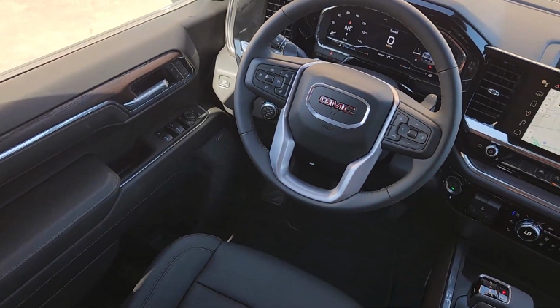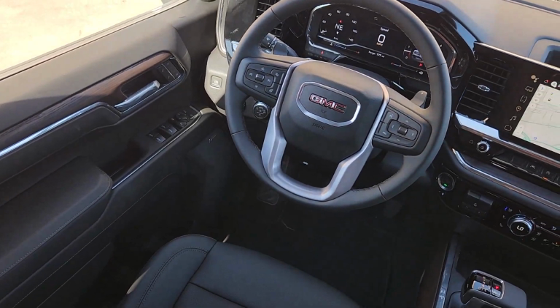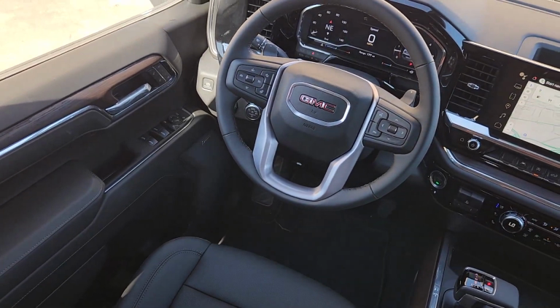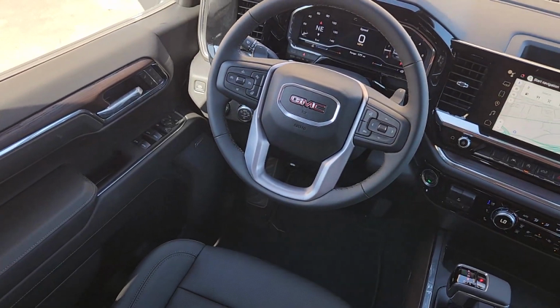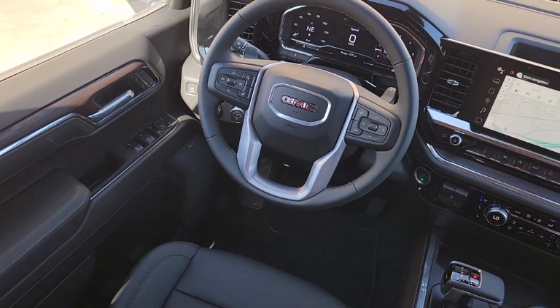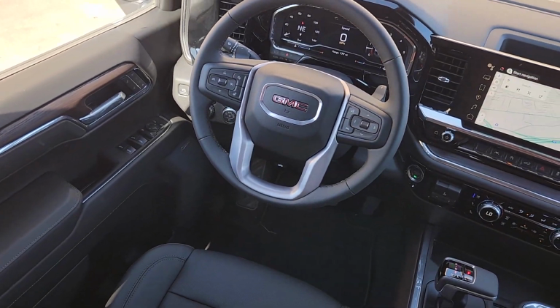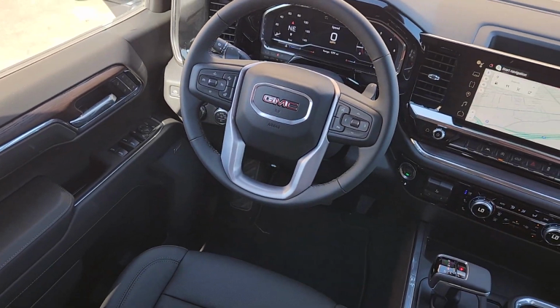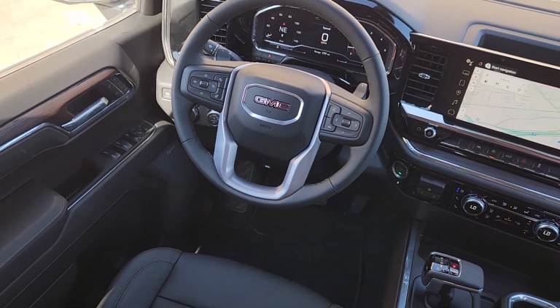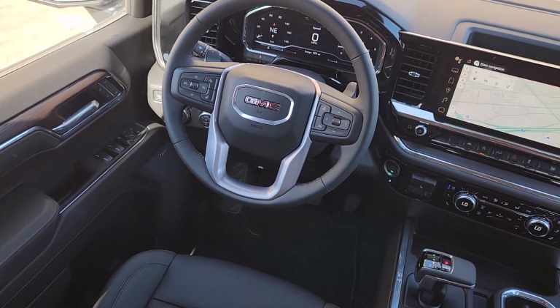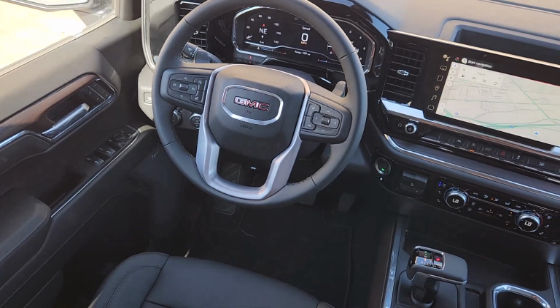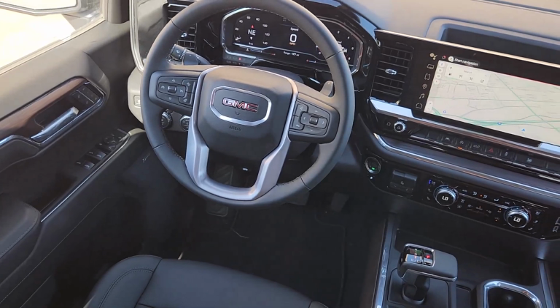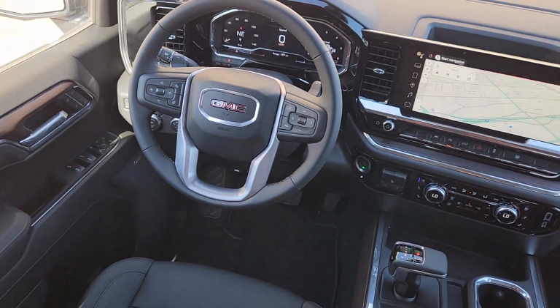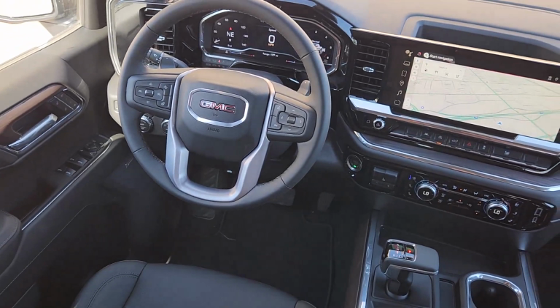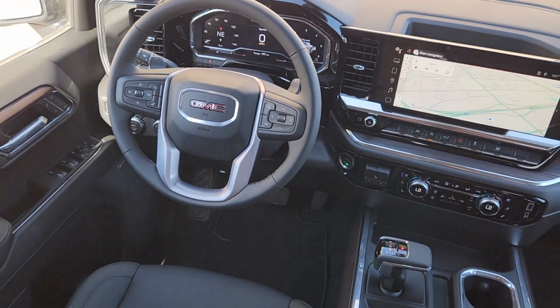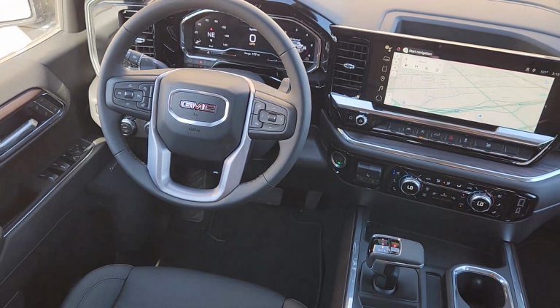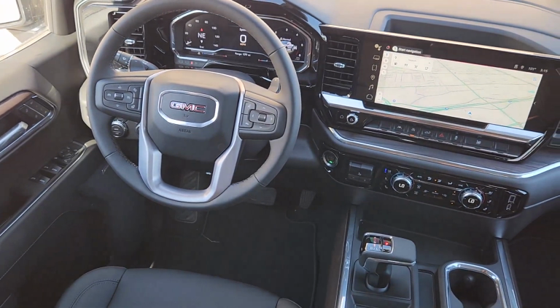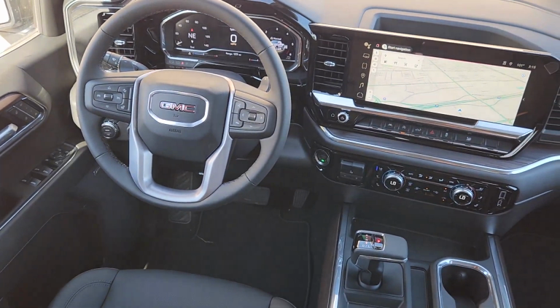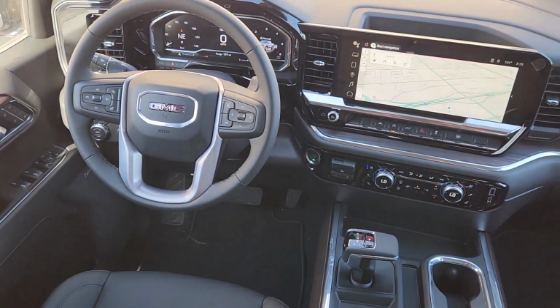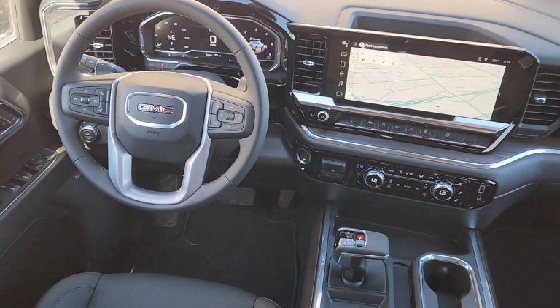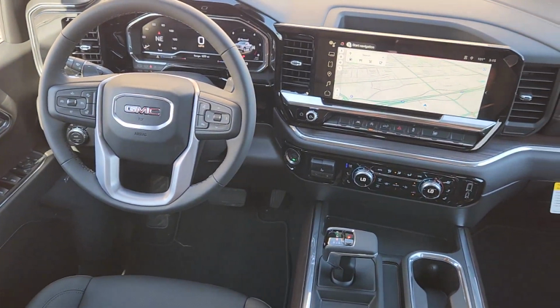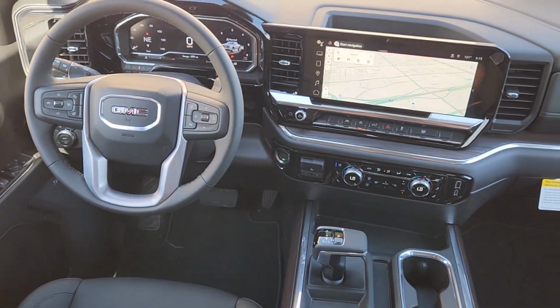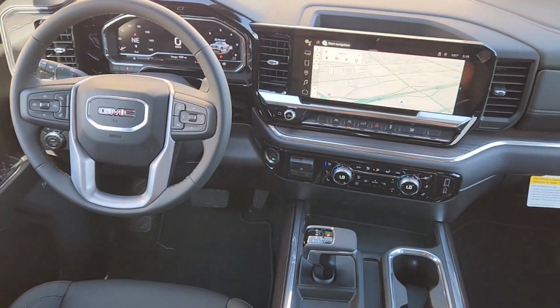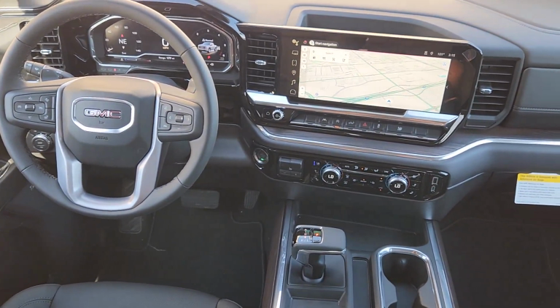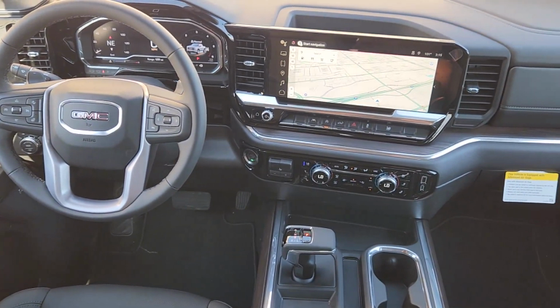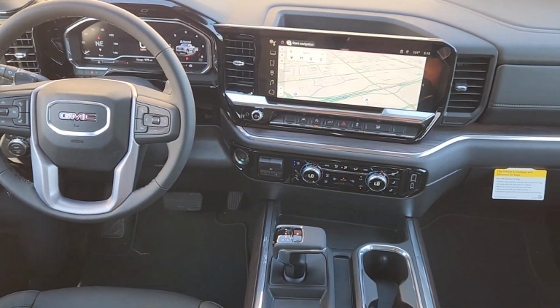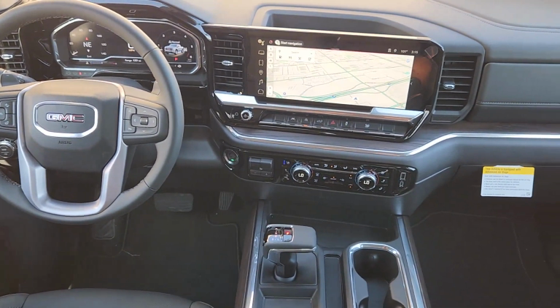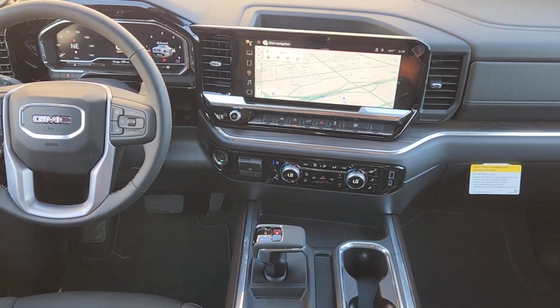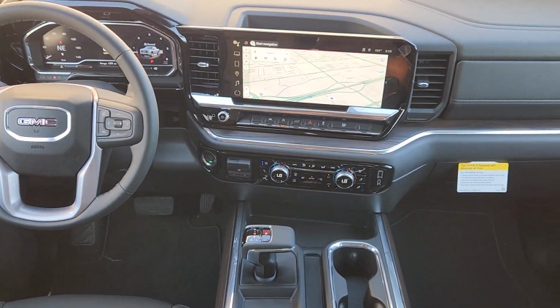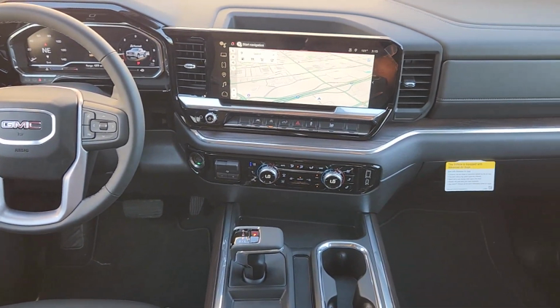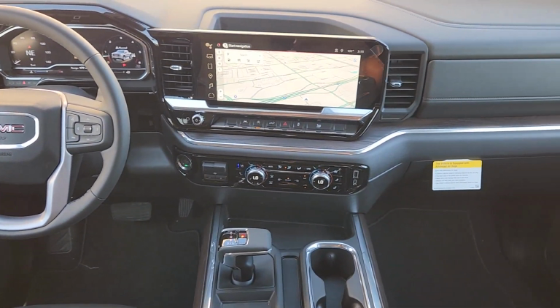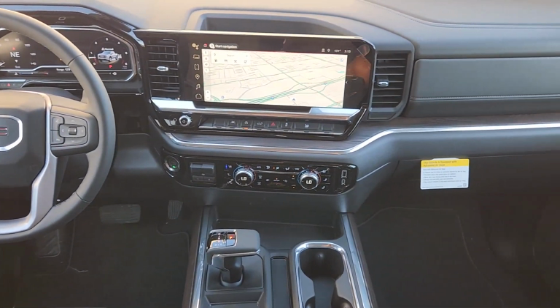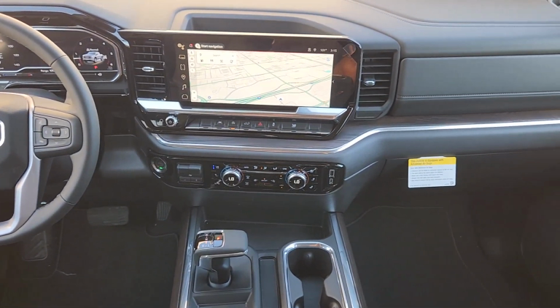Pre-collision system, keyless entry, sun moonroof, heated driver's seat, chrome wheels.